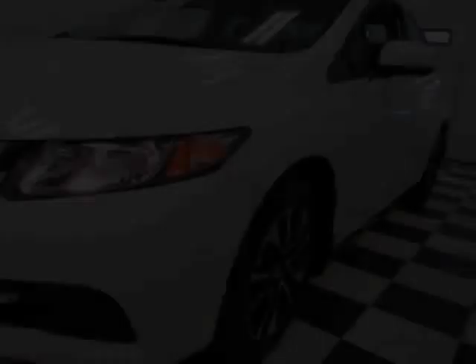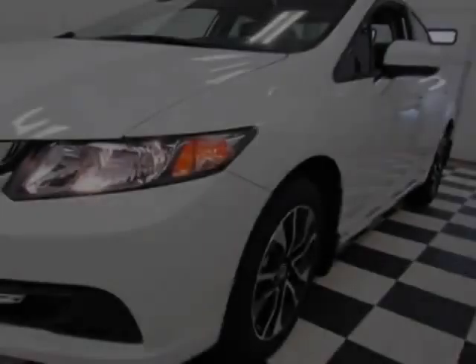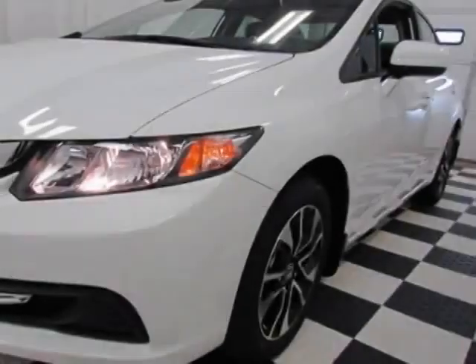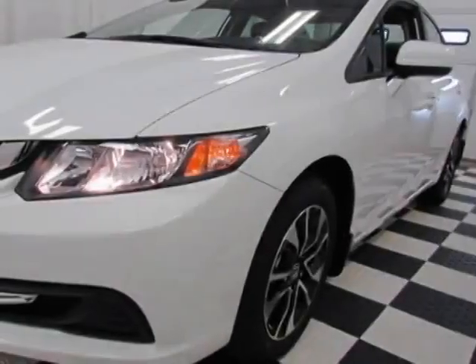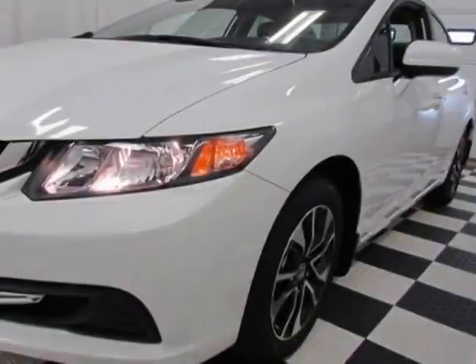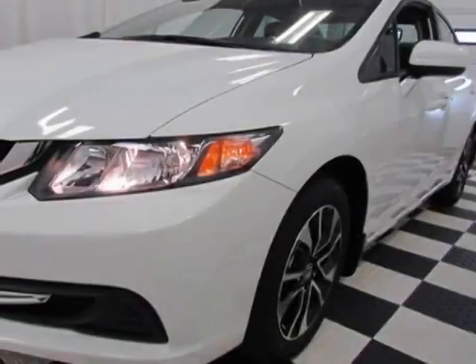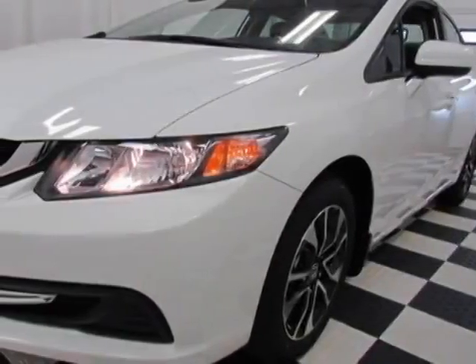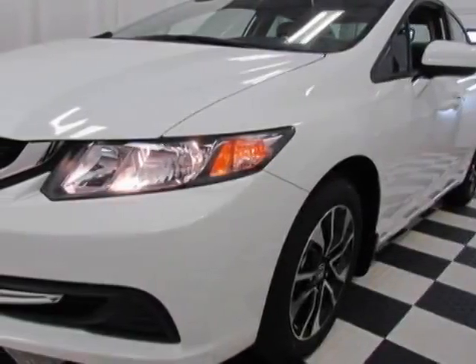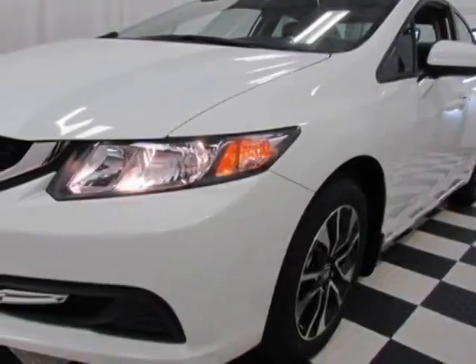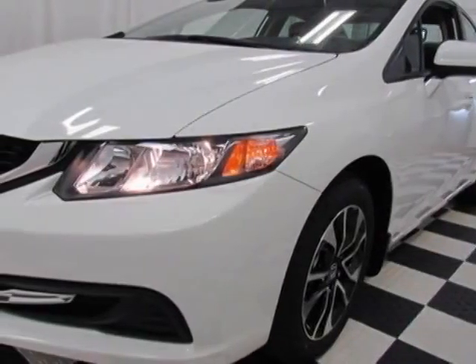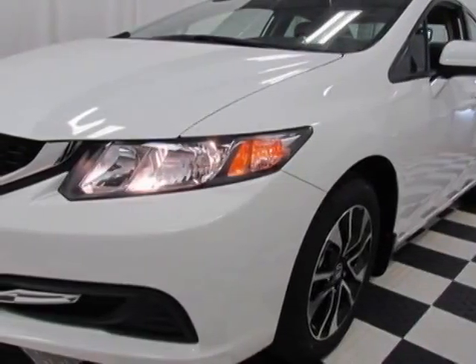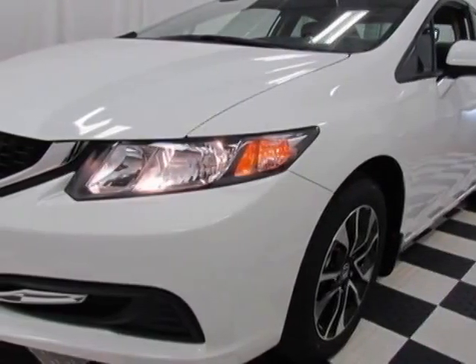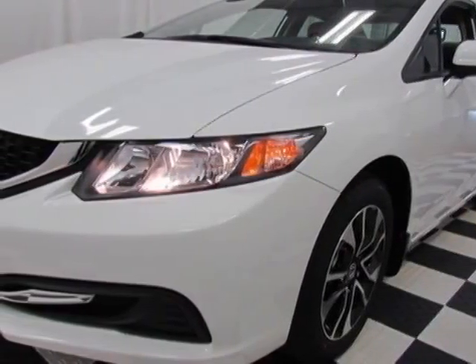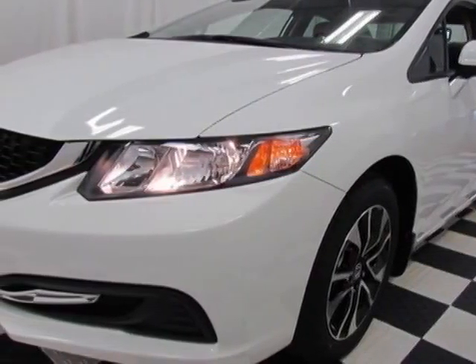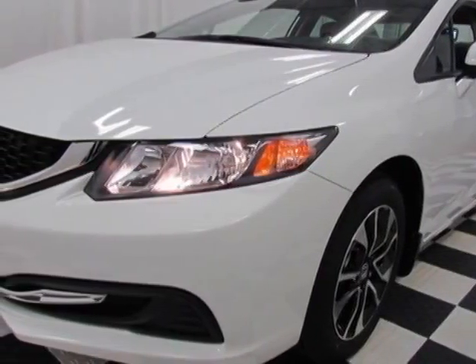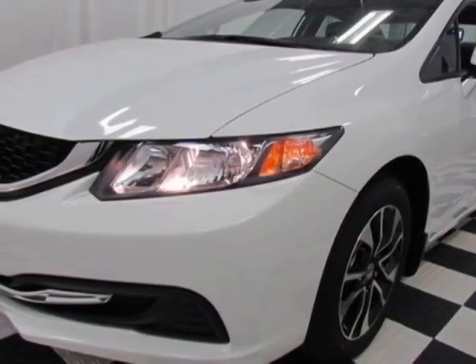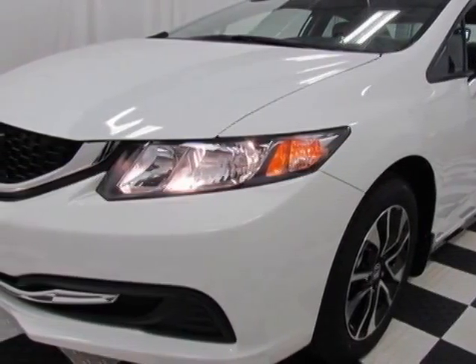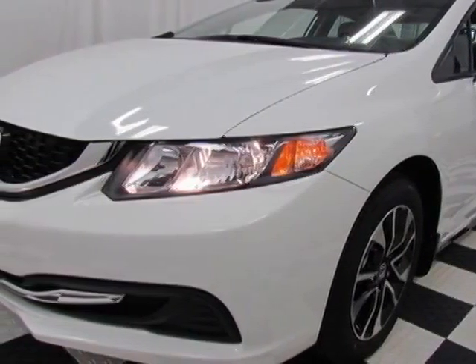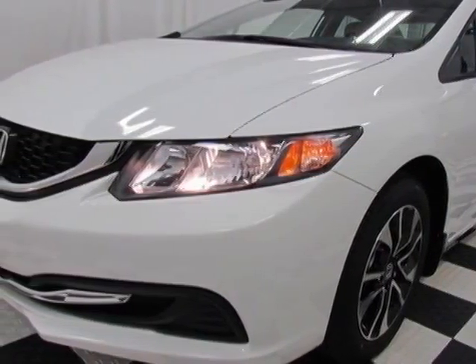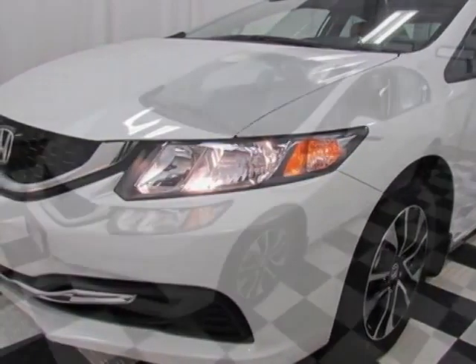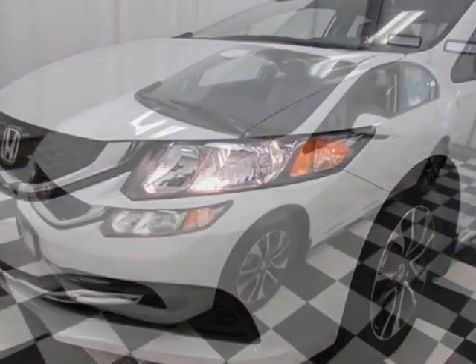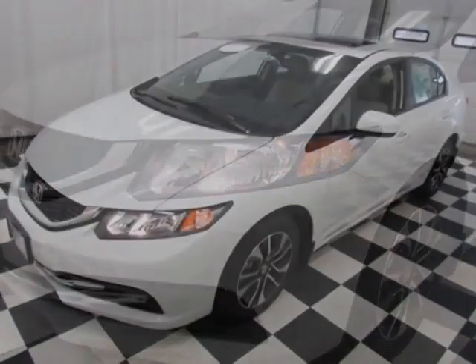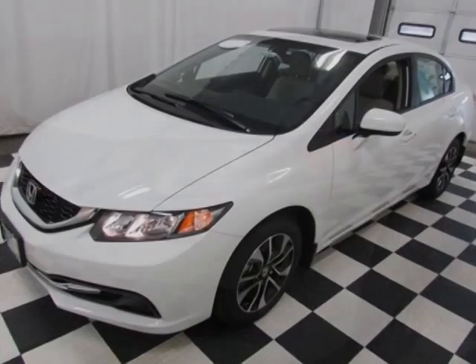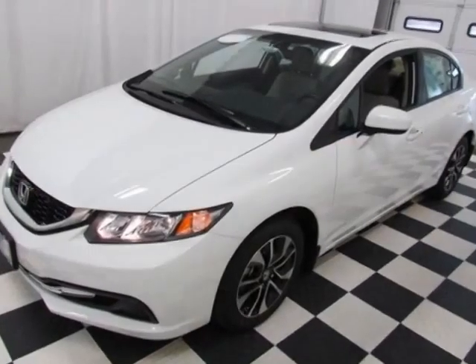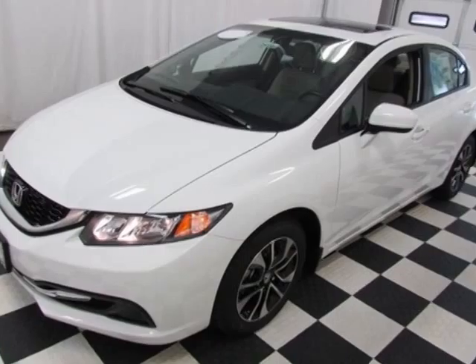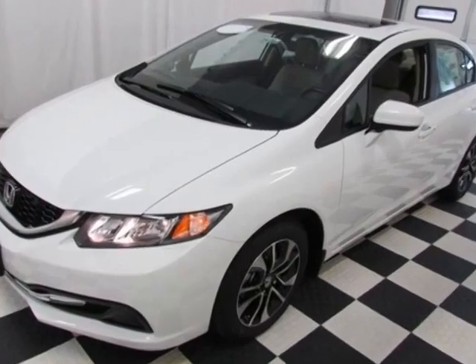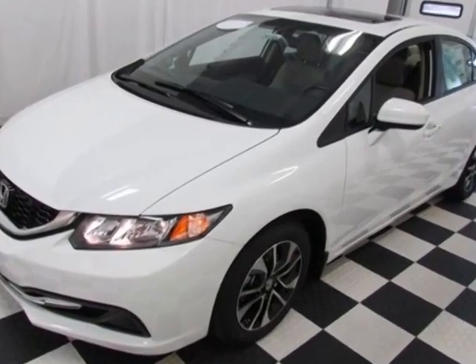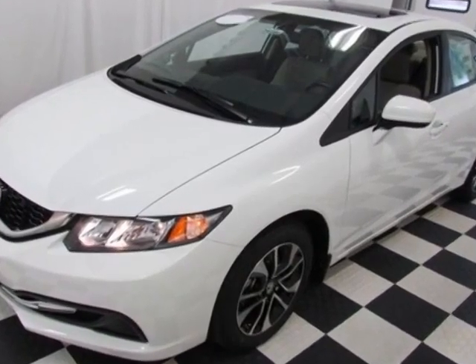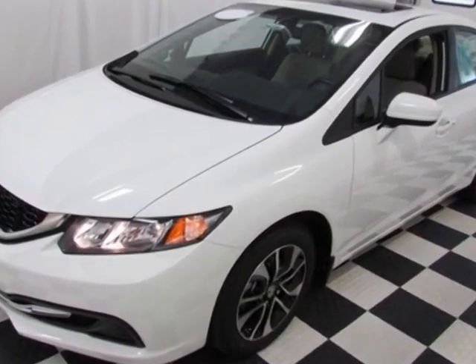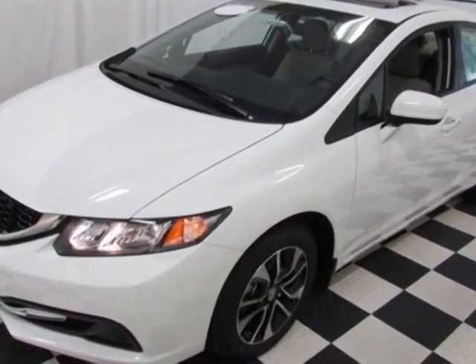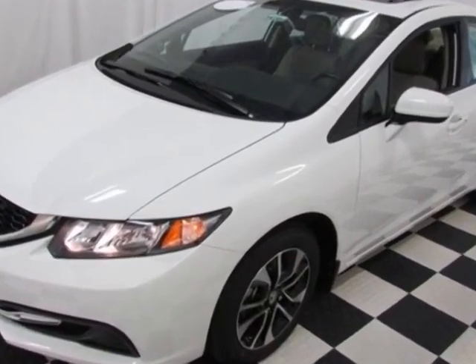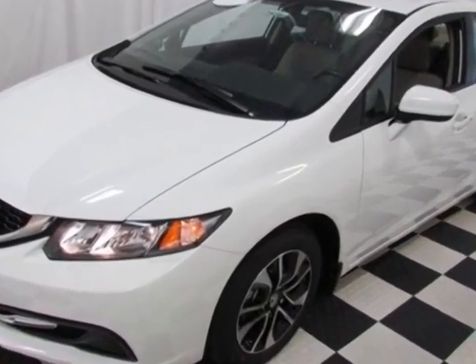Come take a look at this new 2014 Honda Civic. For your protection, this vehicle has a full factory warranty.